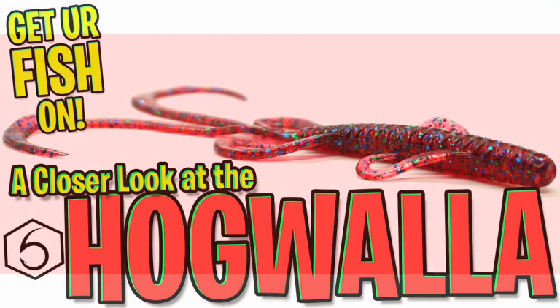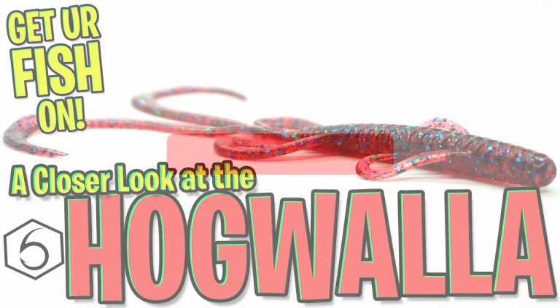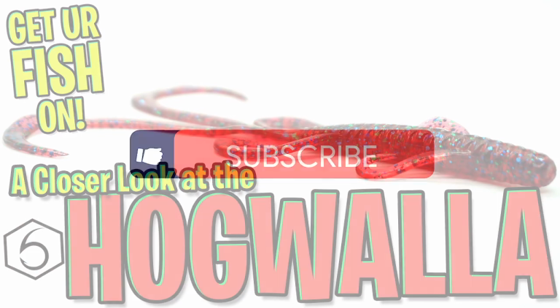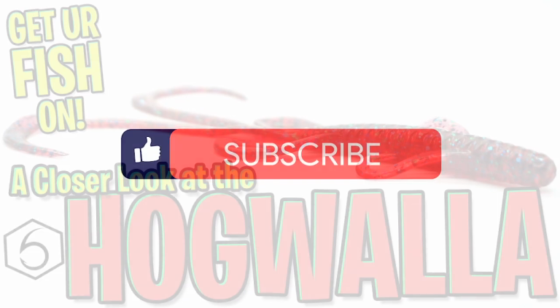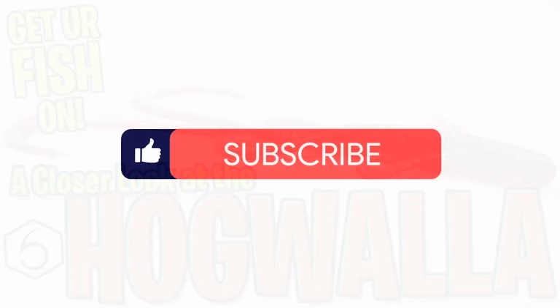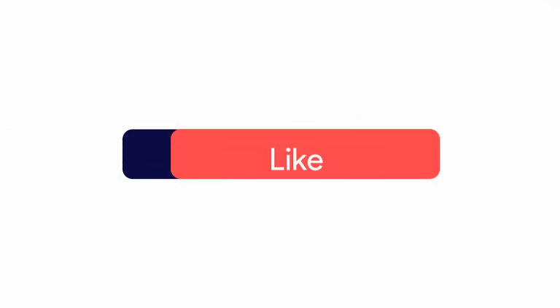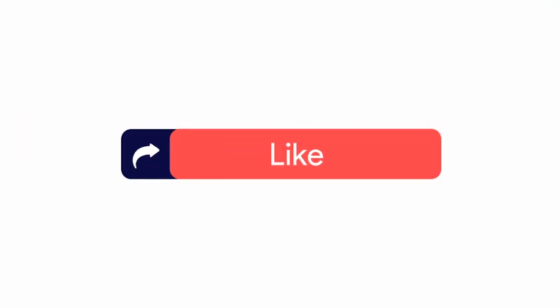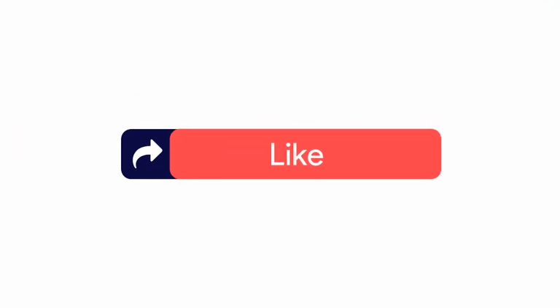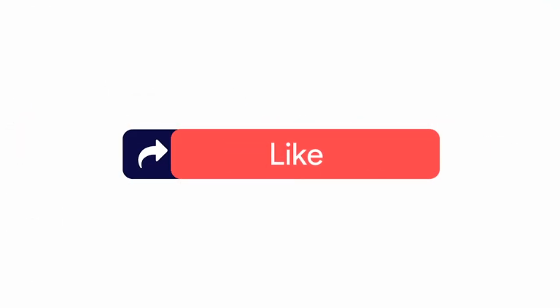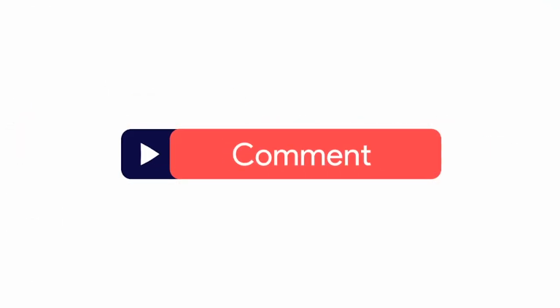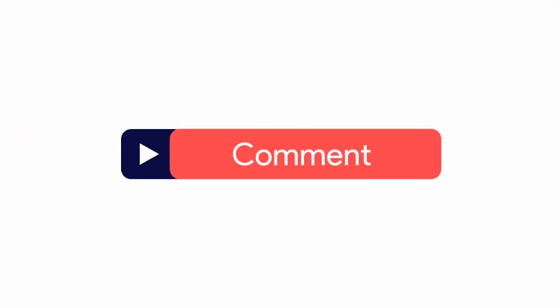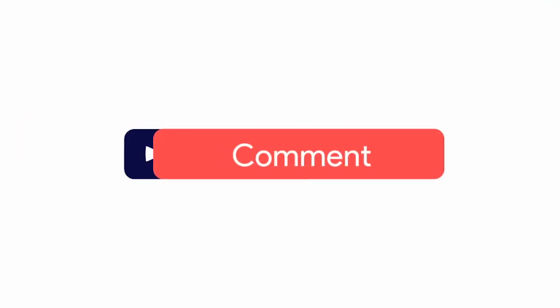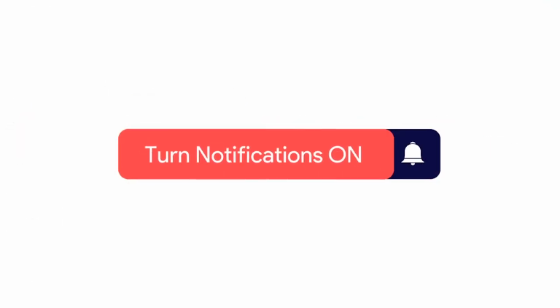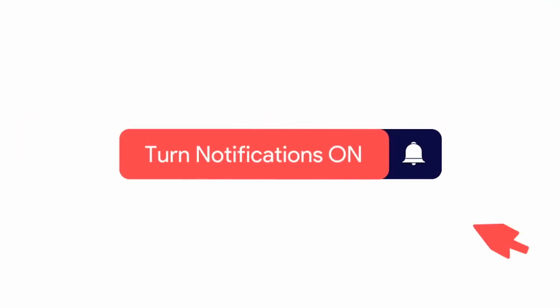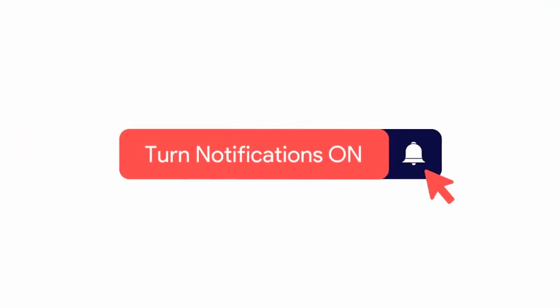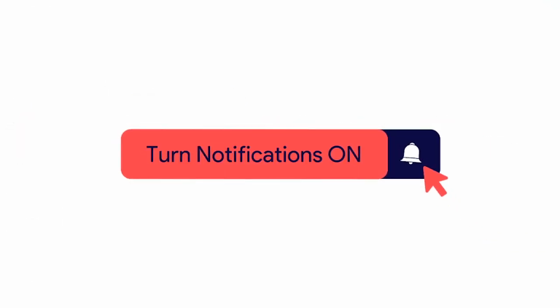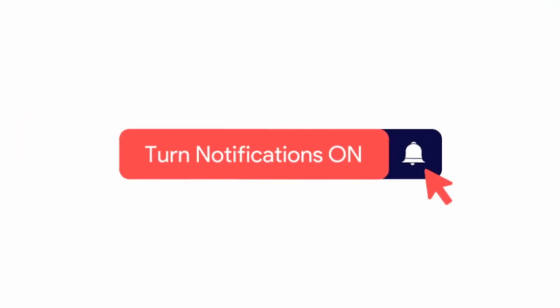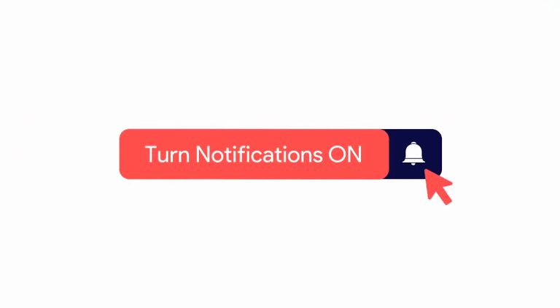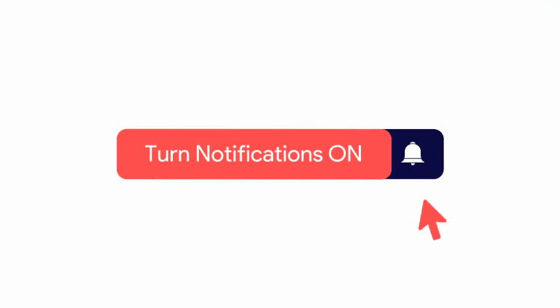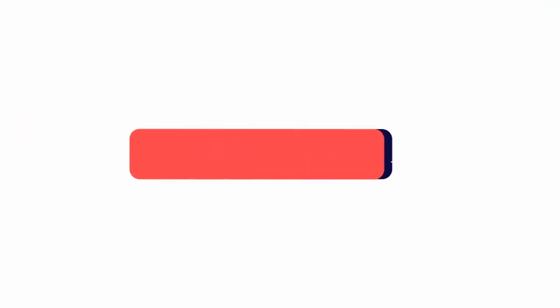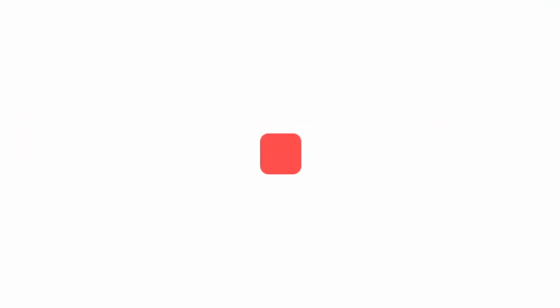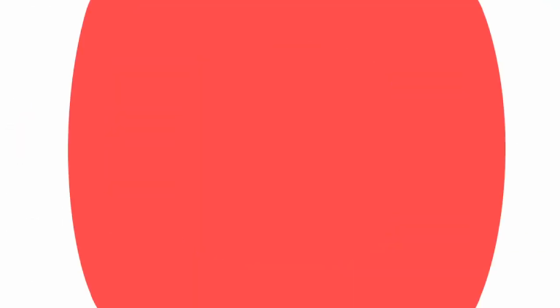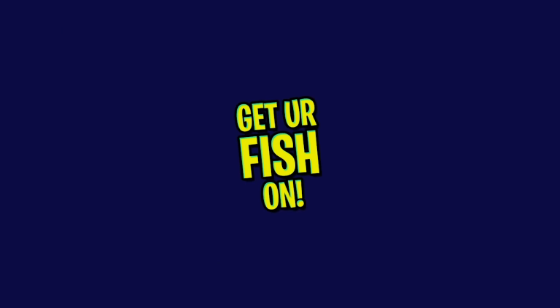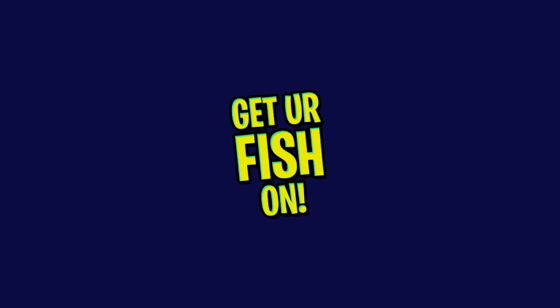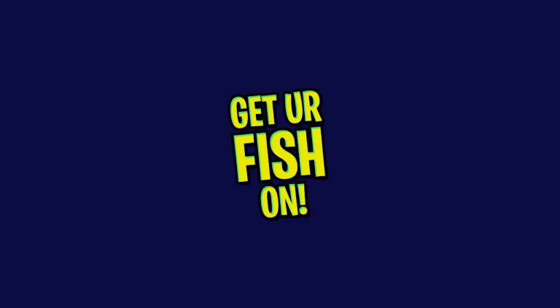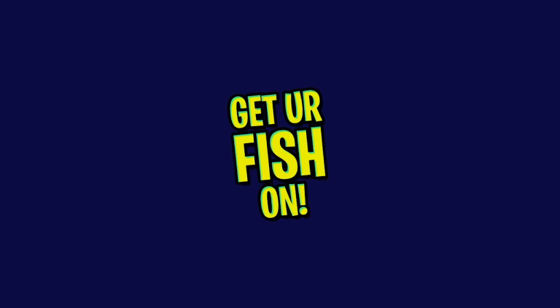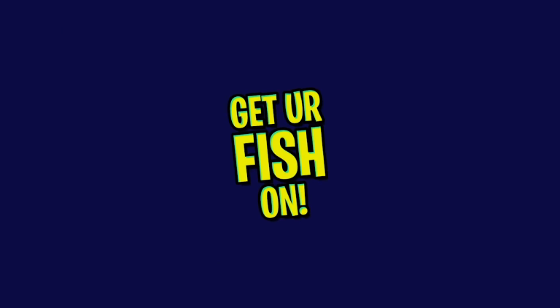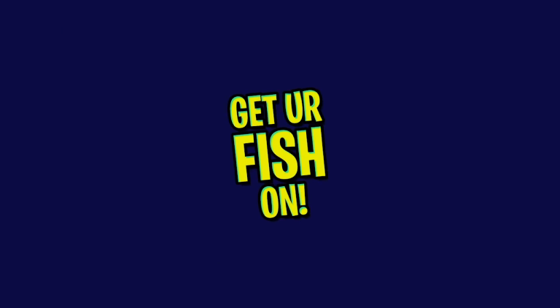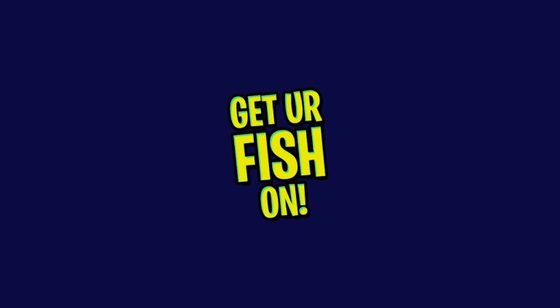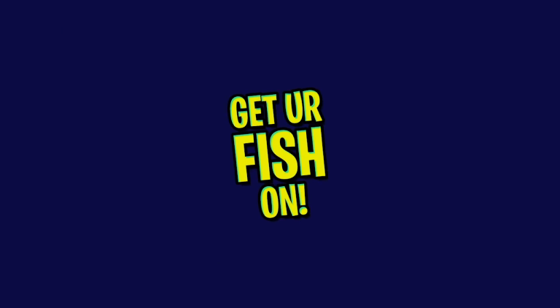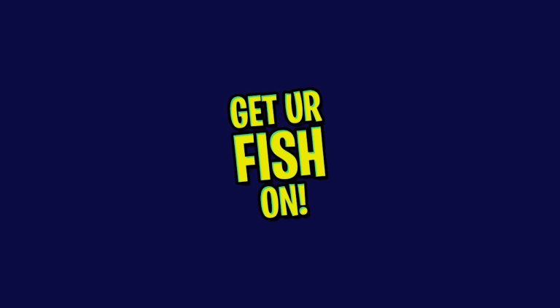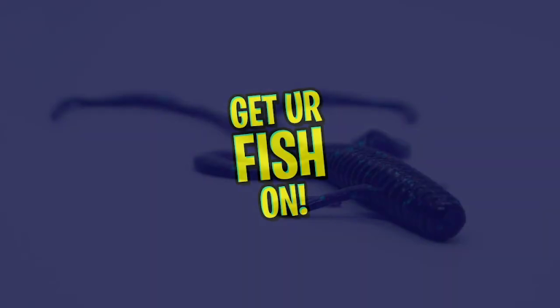Before I get started, make sure you click that subscribe button, like, comment, and click the notification bell so you know when the next video comes out.